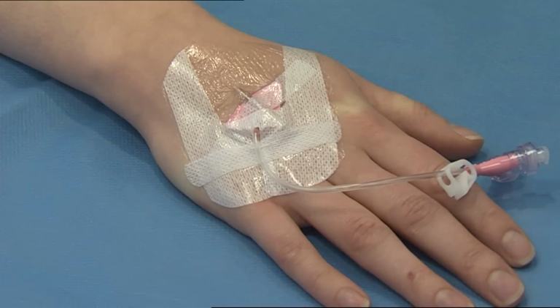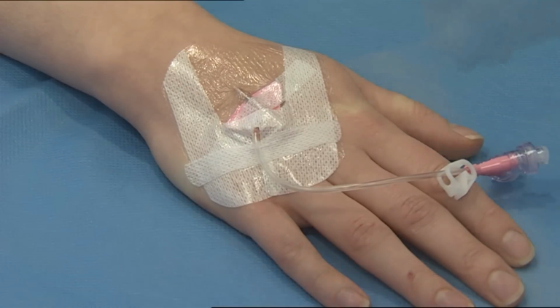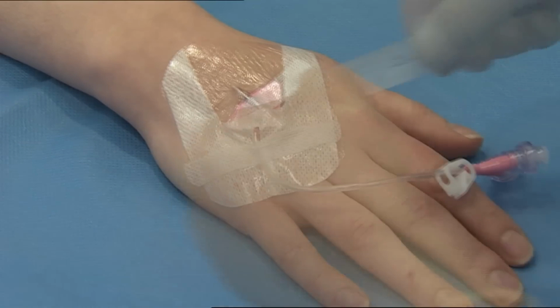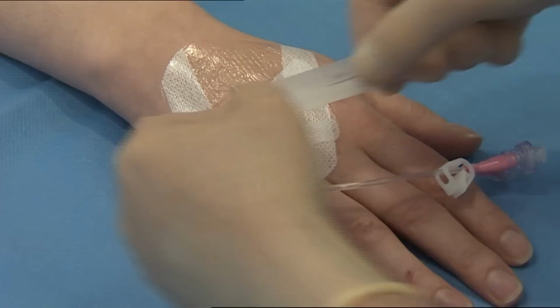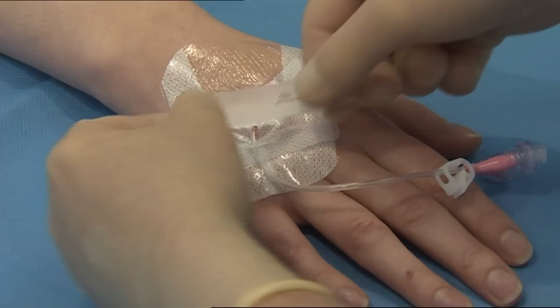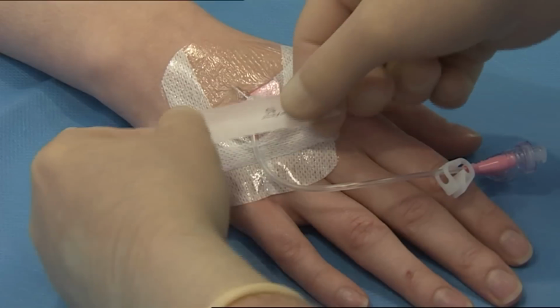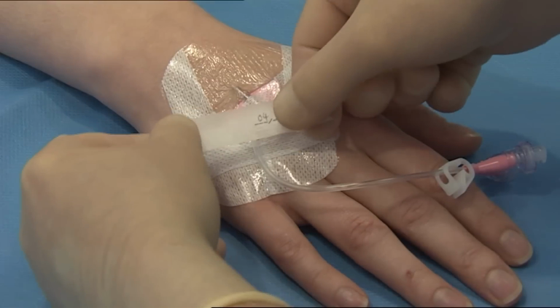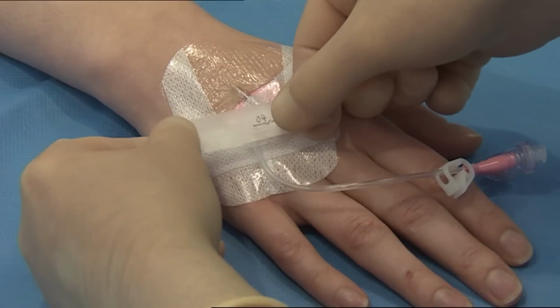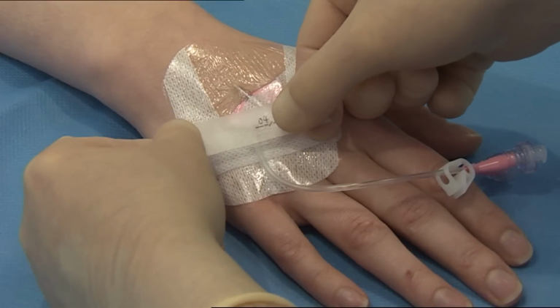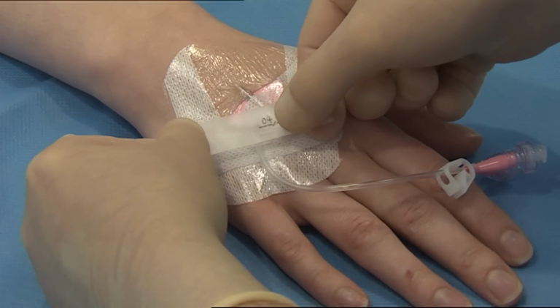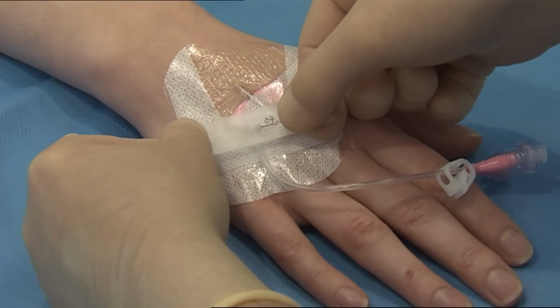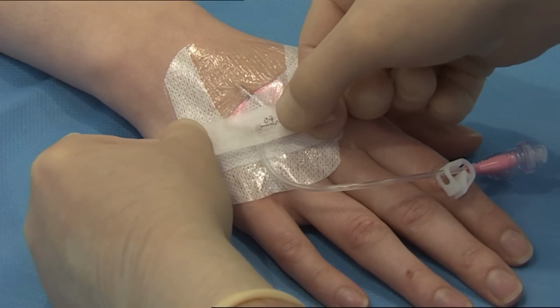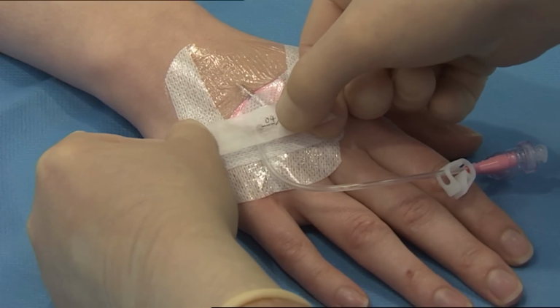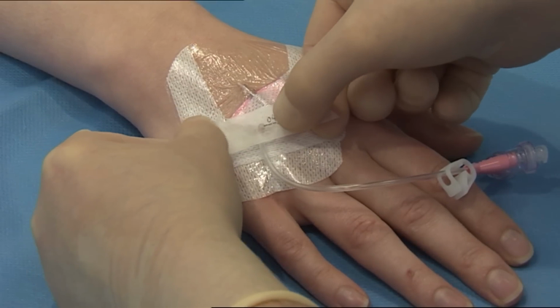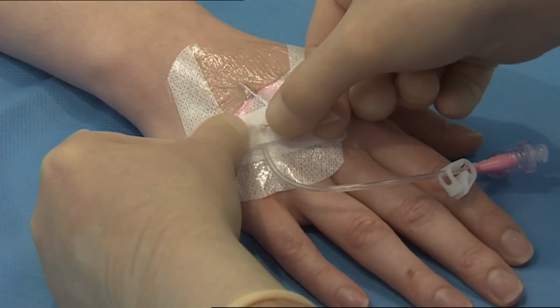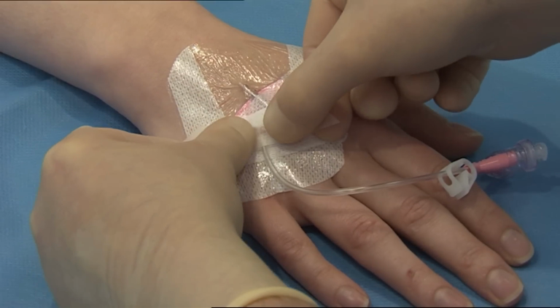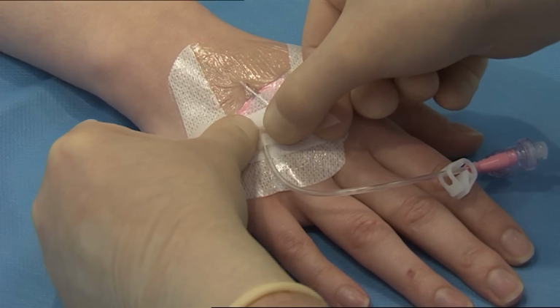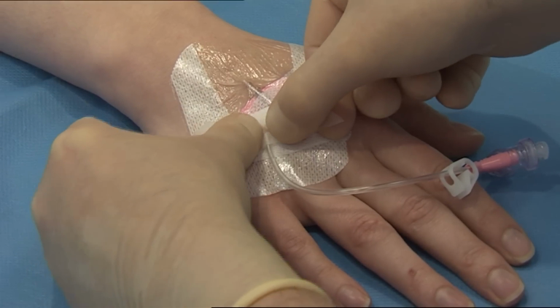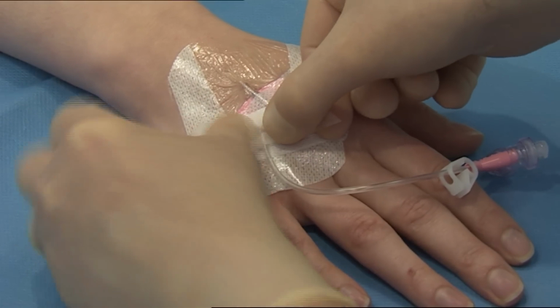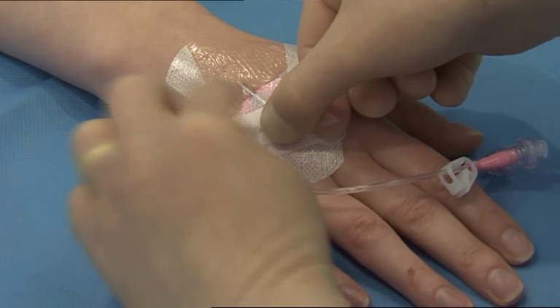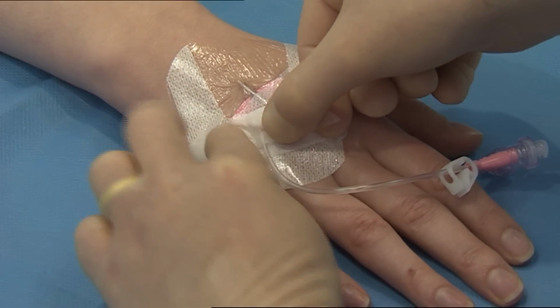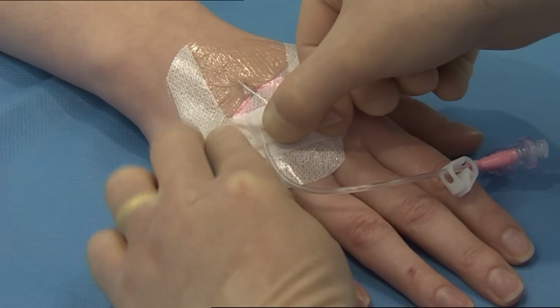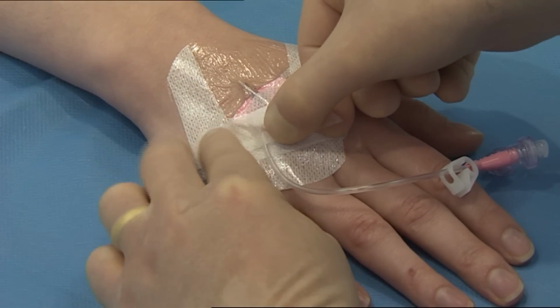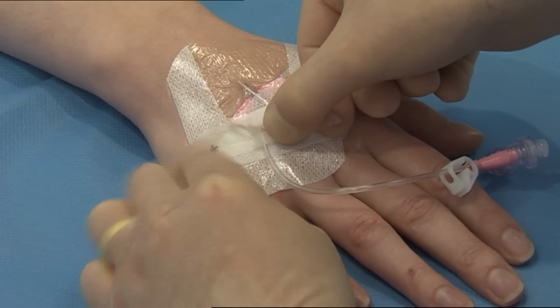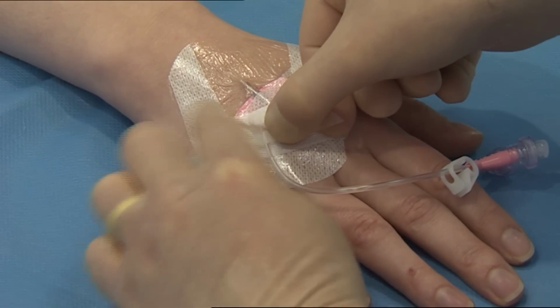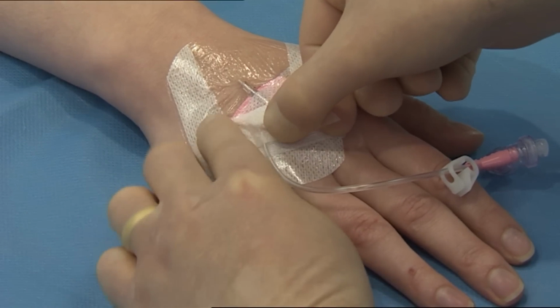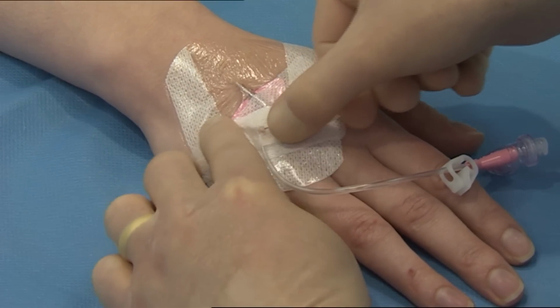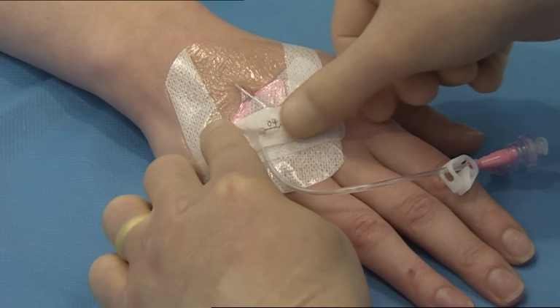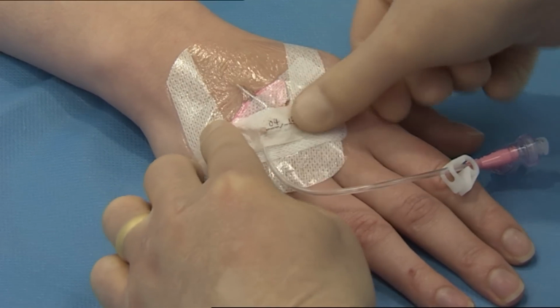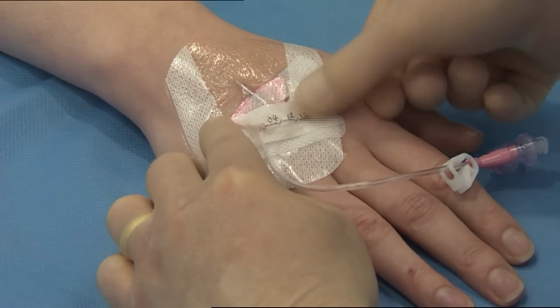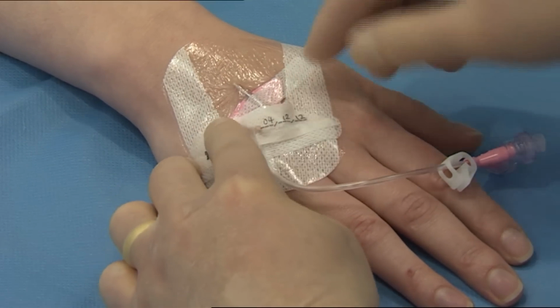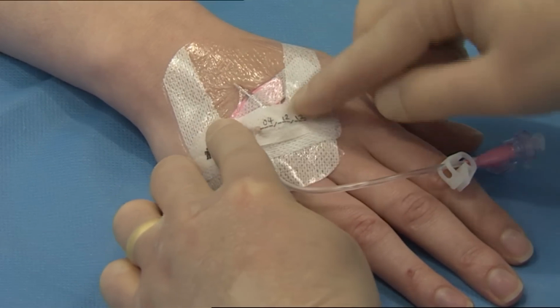Date the recording label and place across the dressing for documenting dressing change.